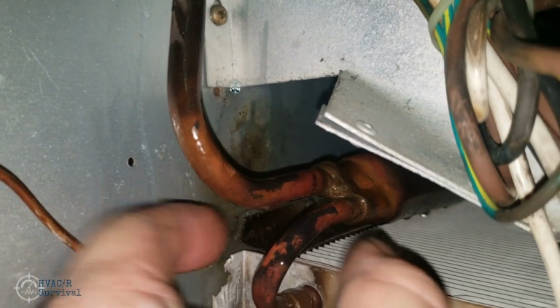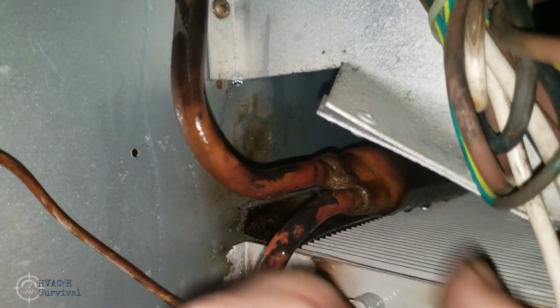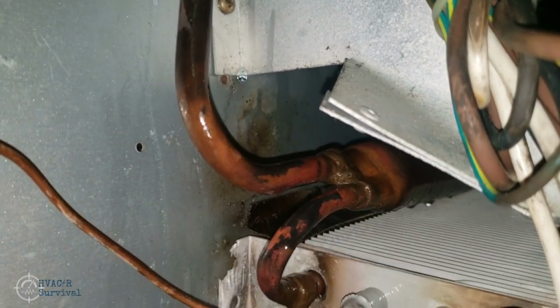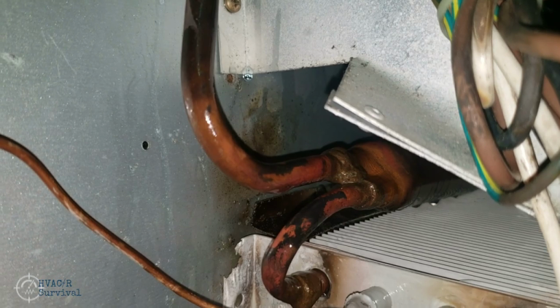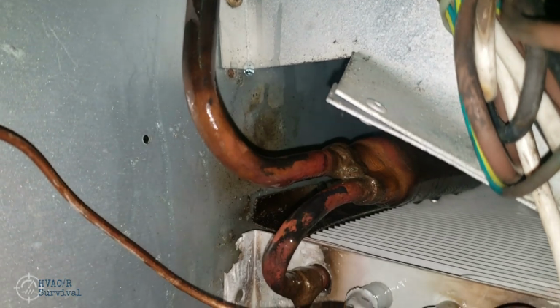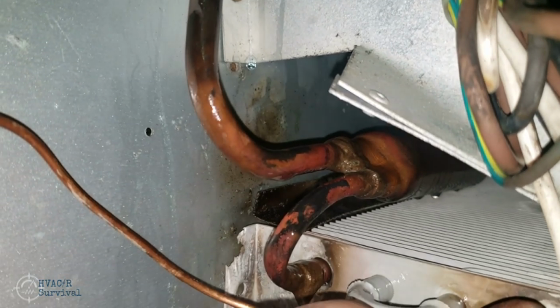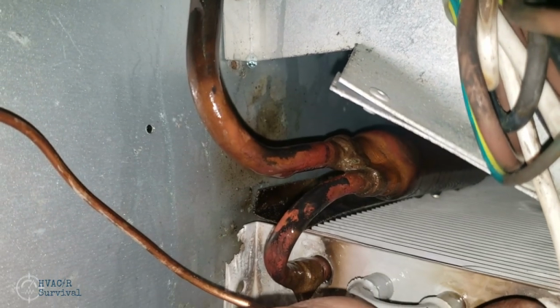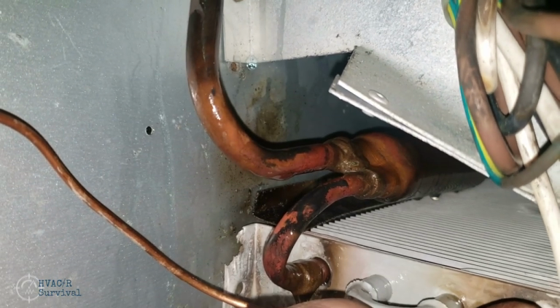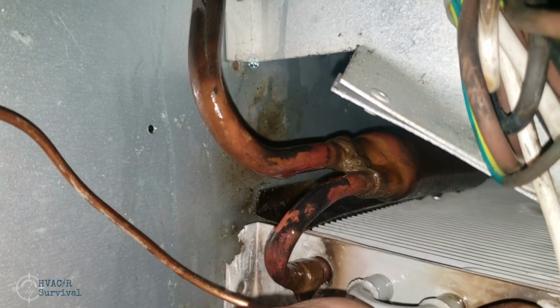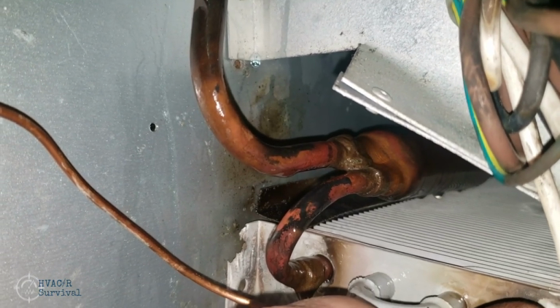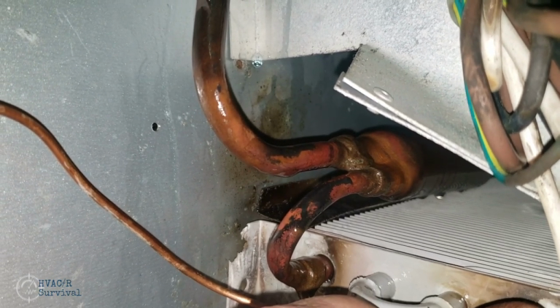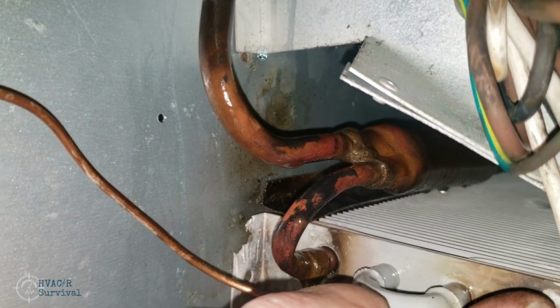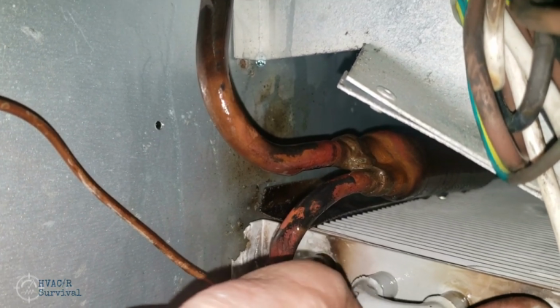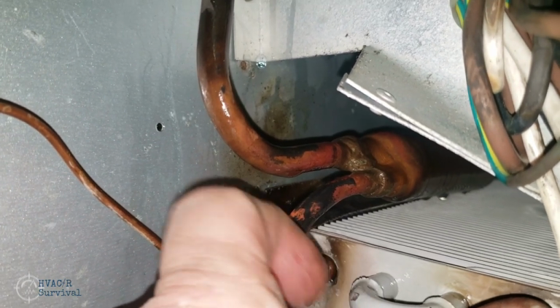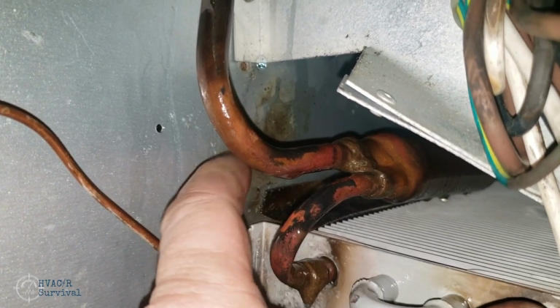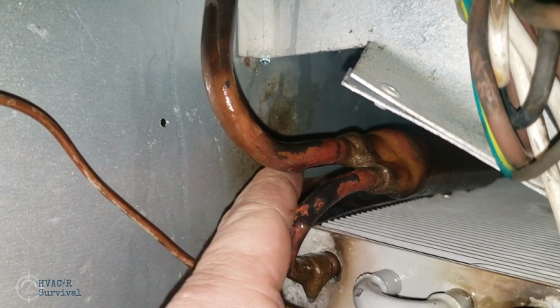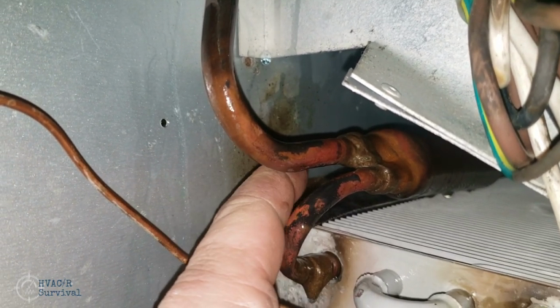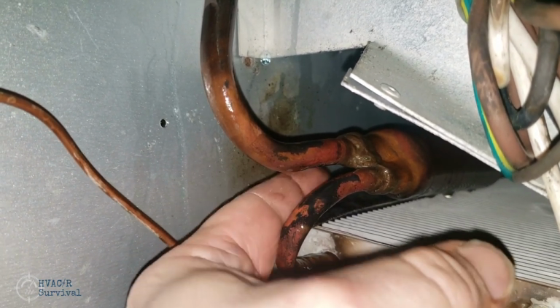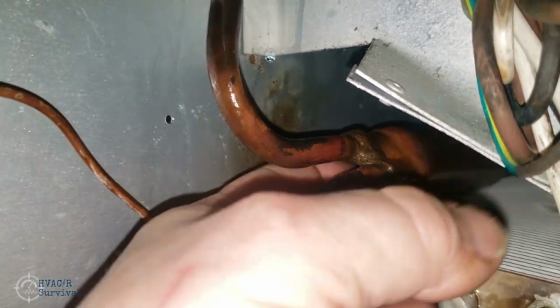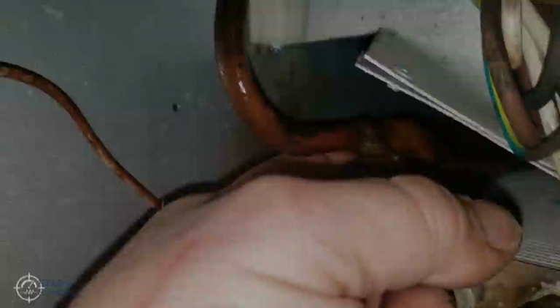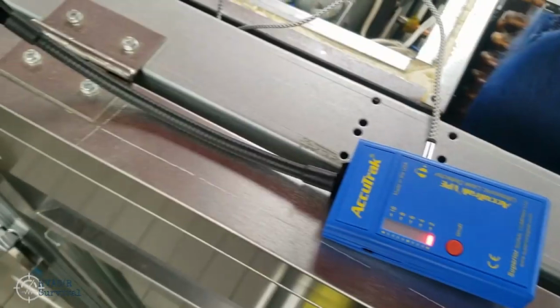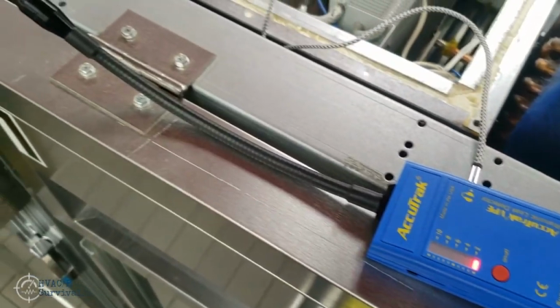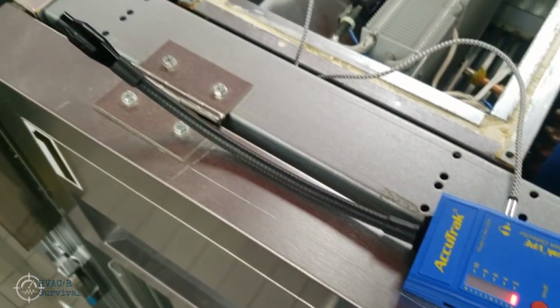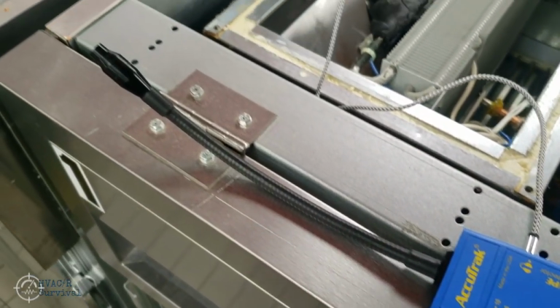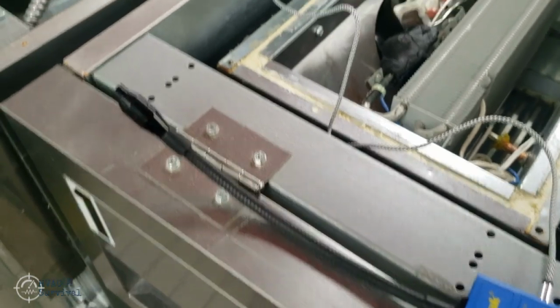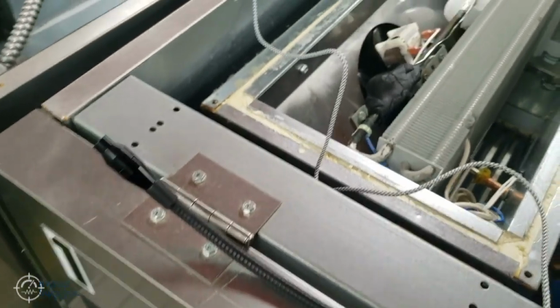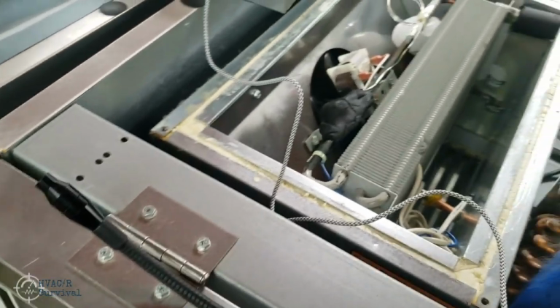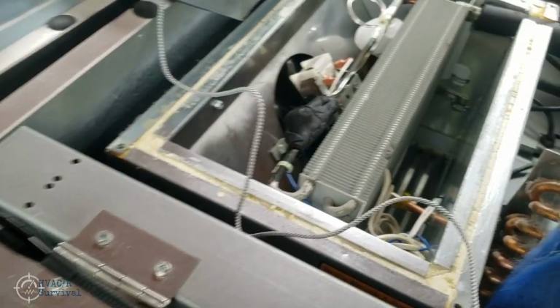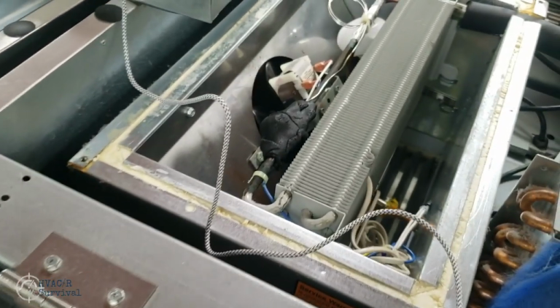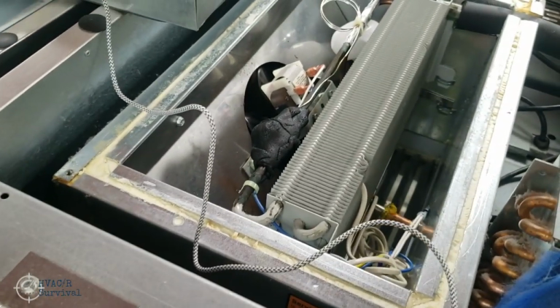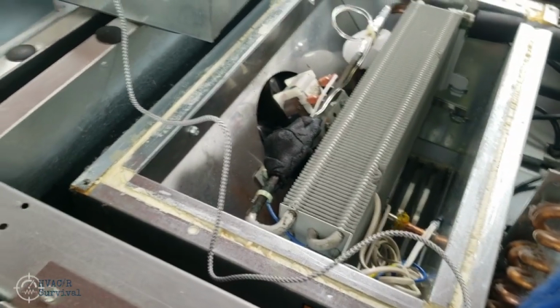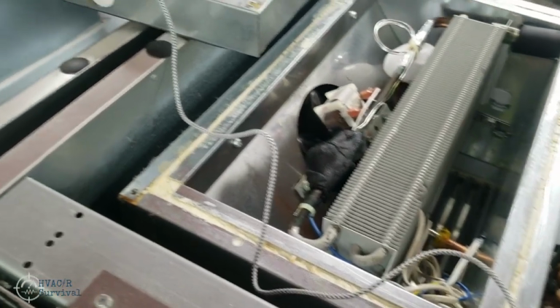That was only with 40 pounds of pressure on it. We took it up a little higher and were able to feel it. We've got another leak here — scanning it over.